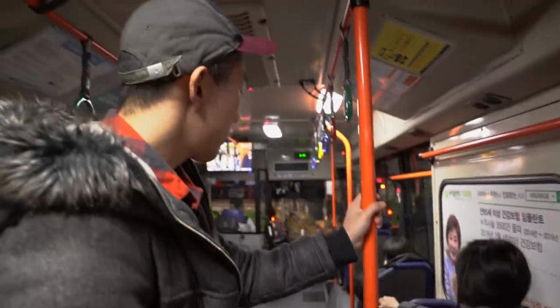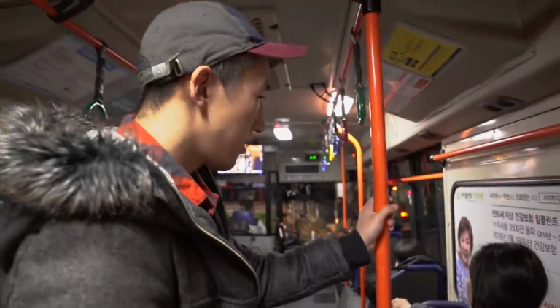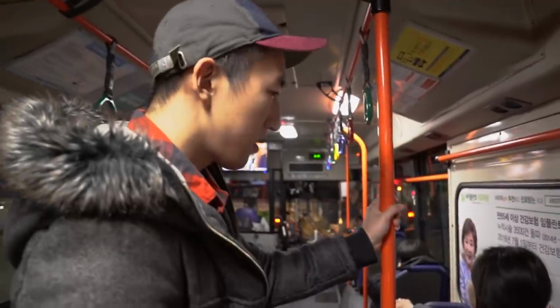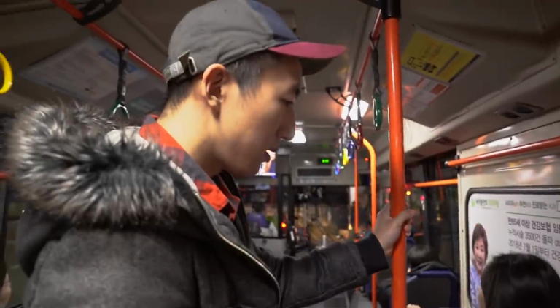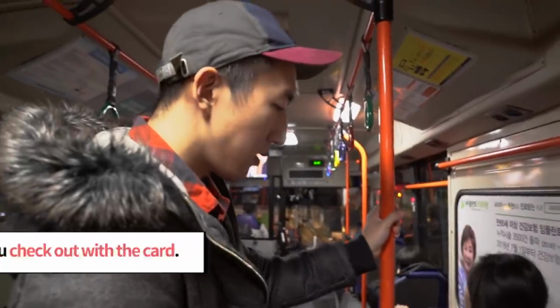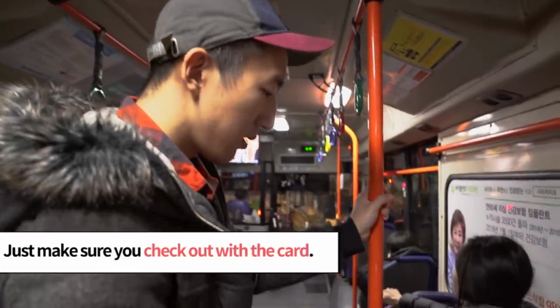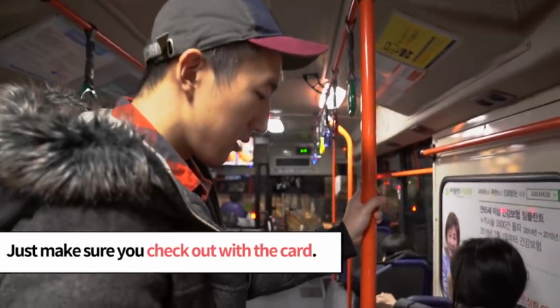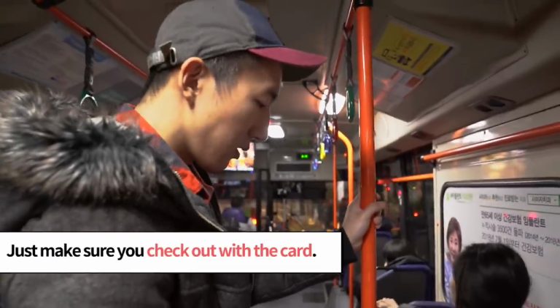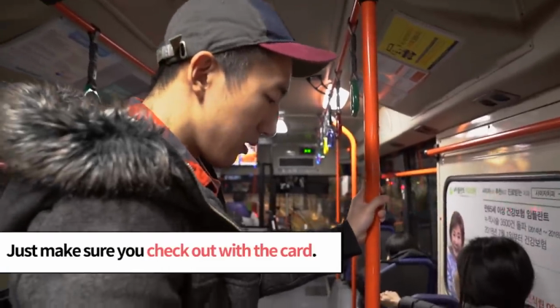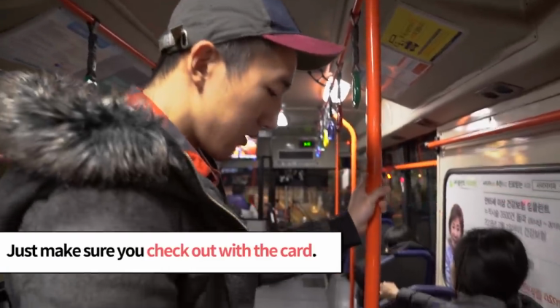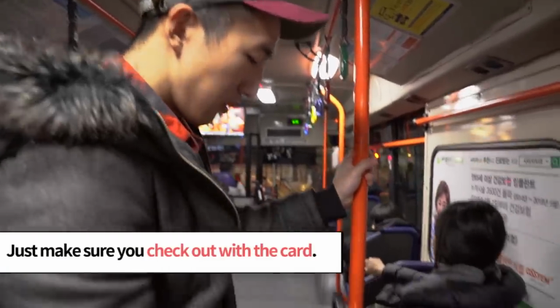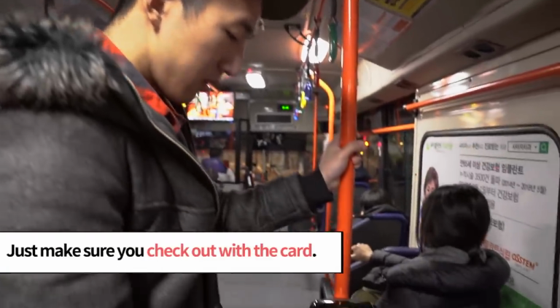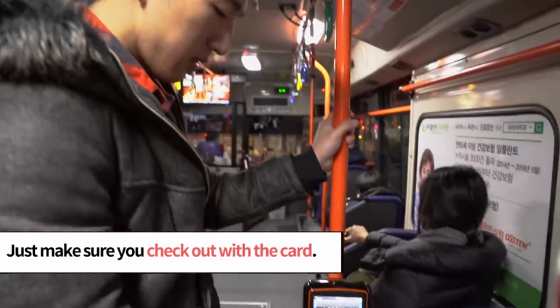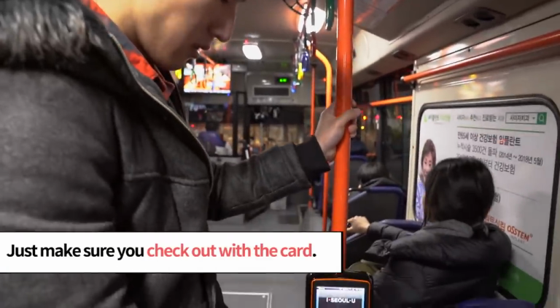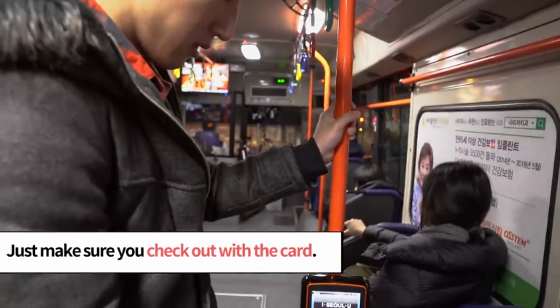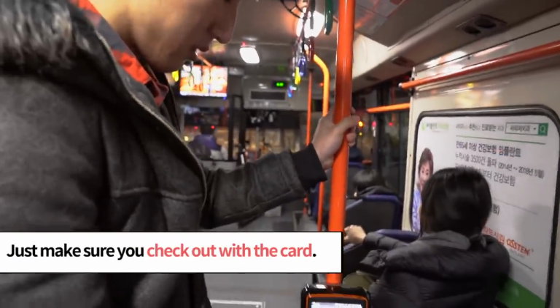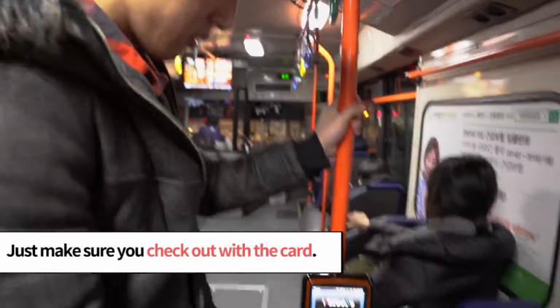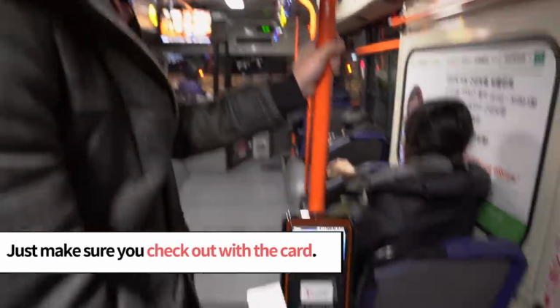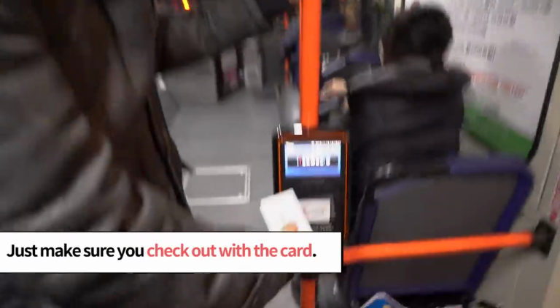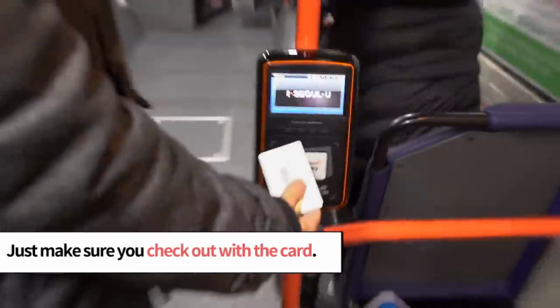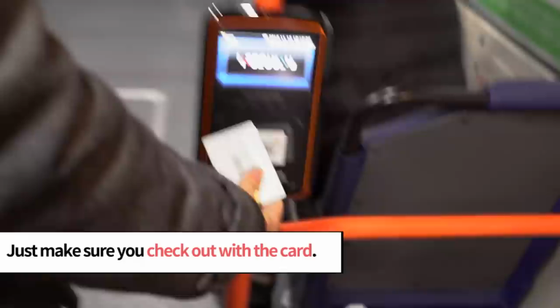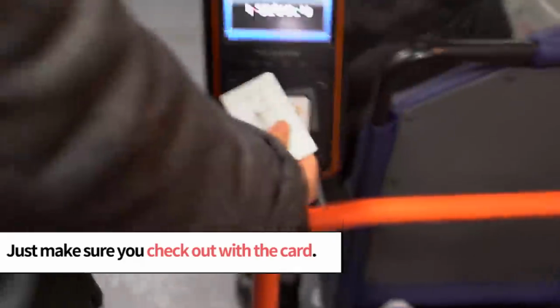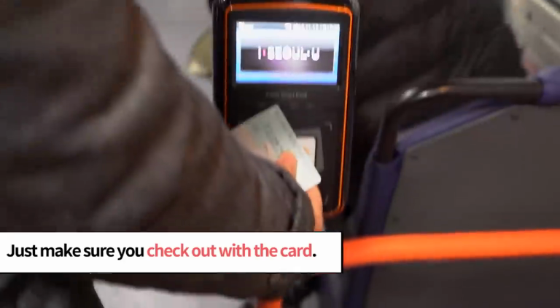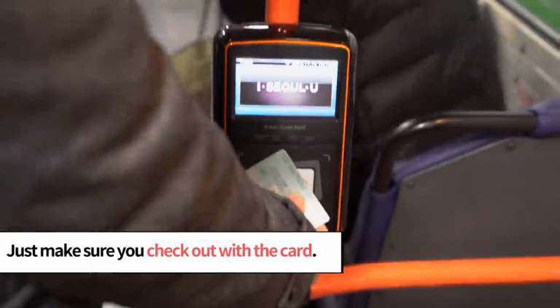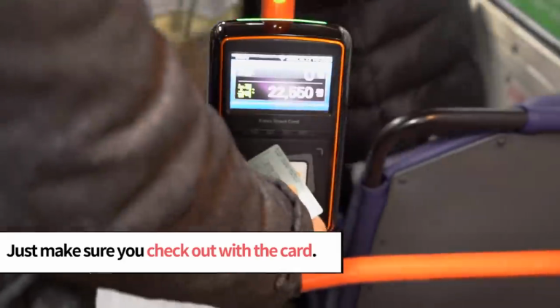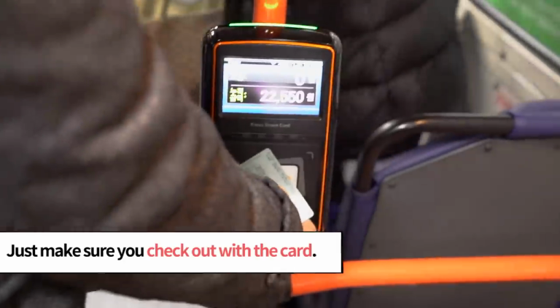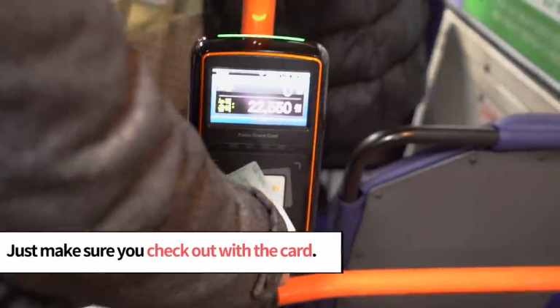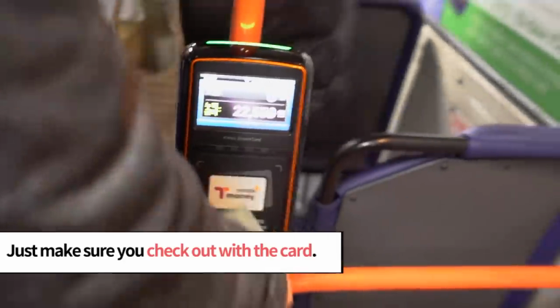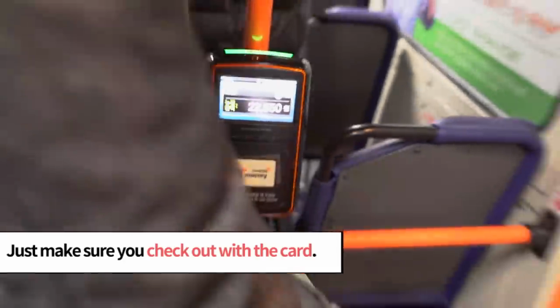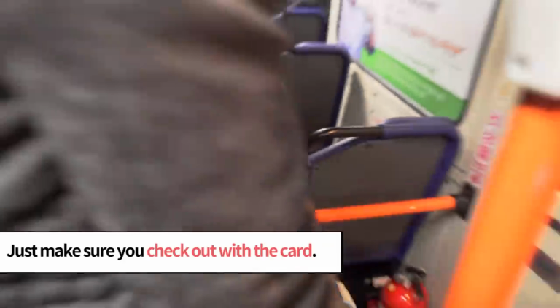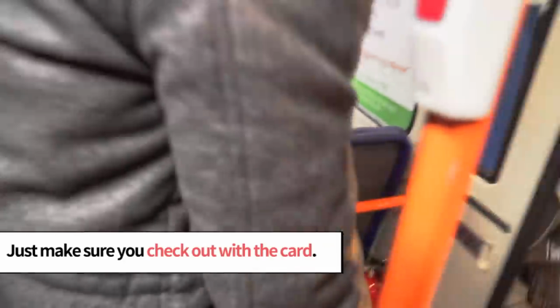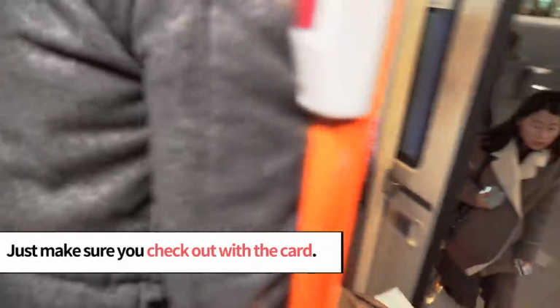Just make sure you tag your card on the bus when you're getting off, or you won't be able to get those benefits.